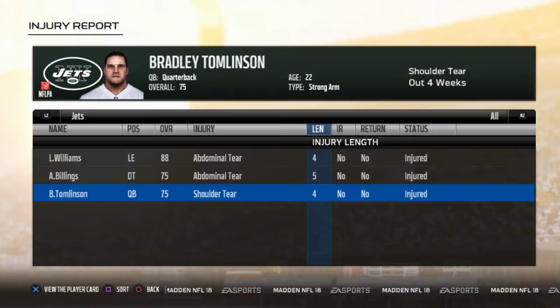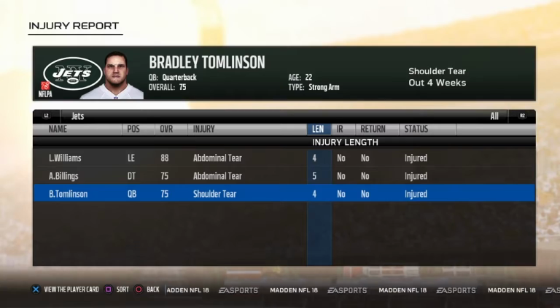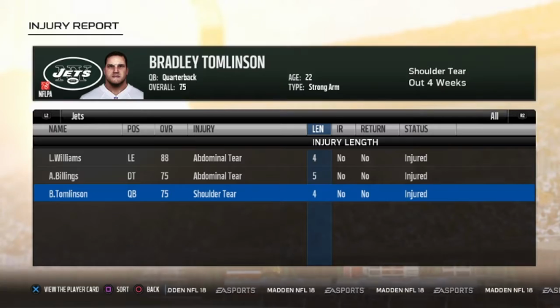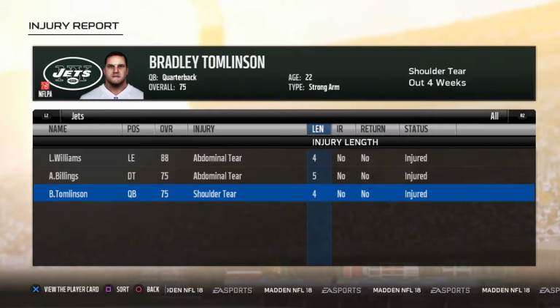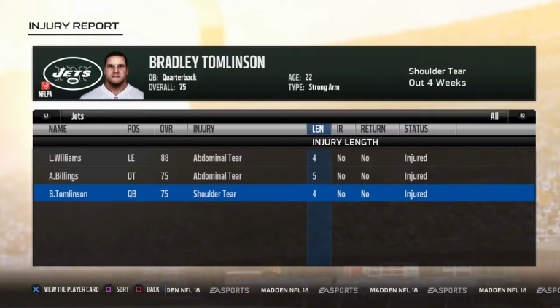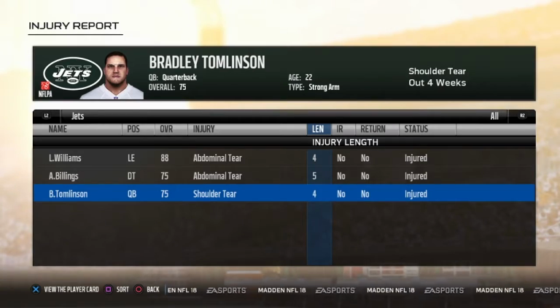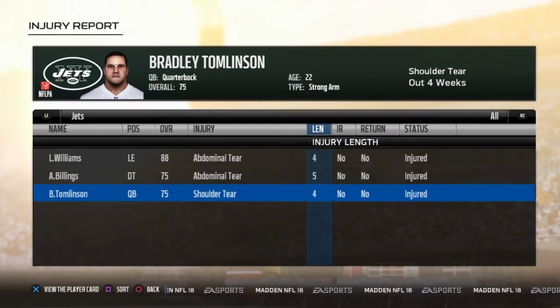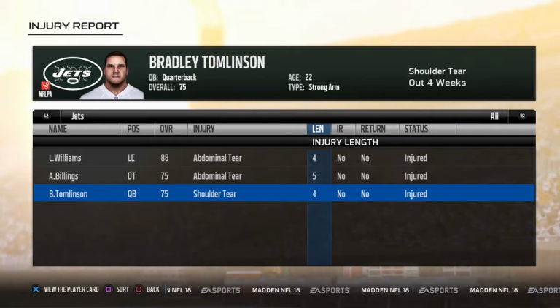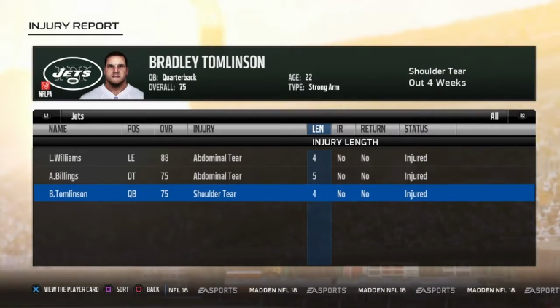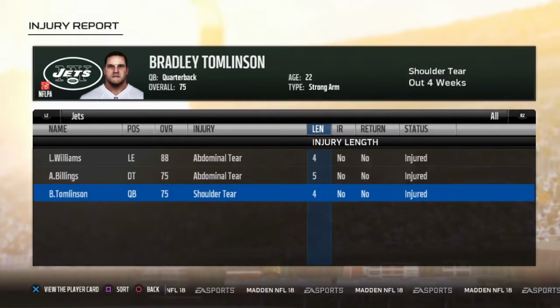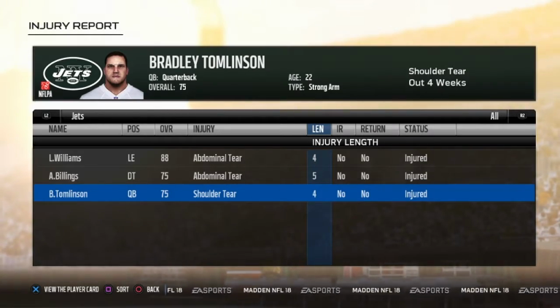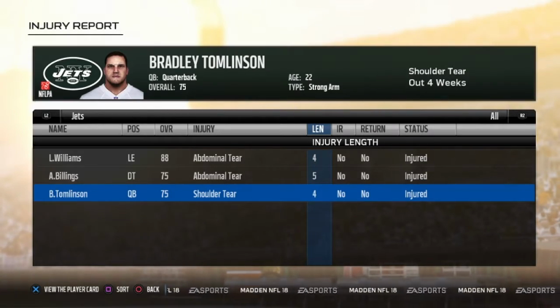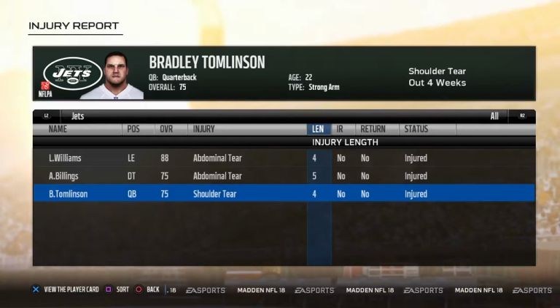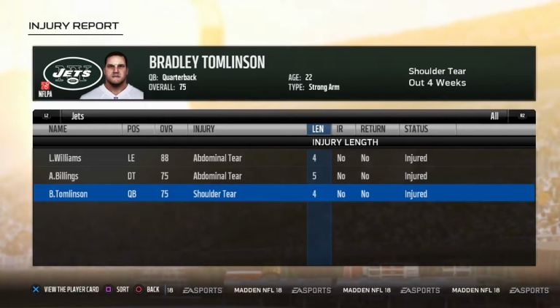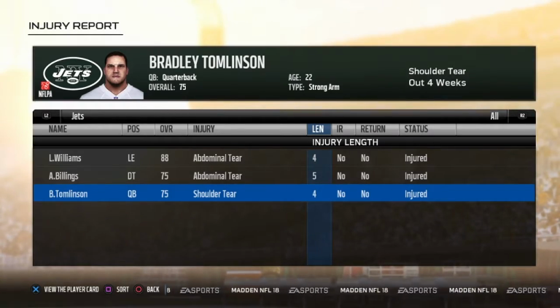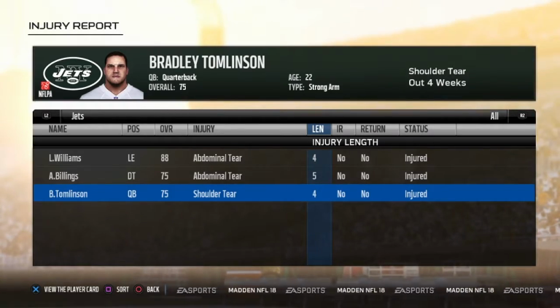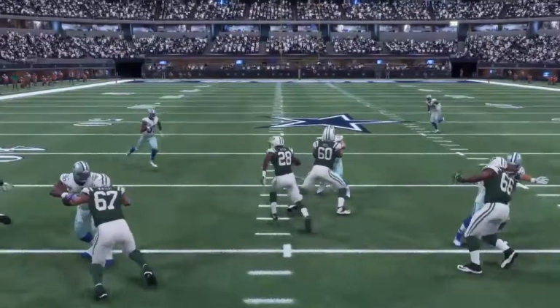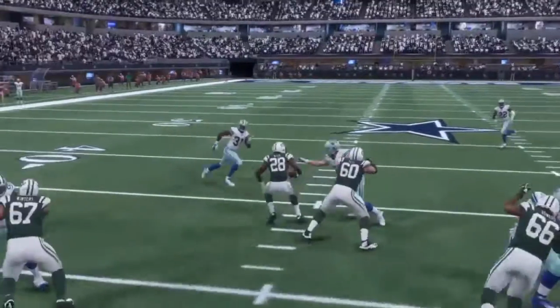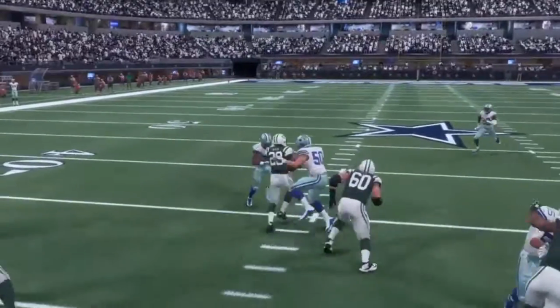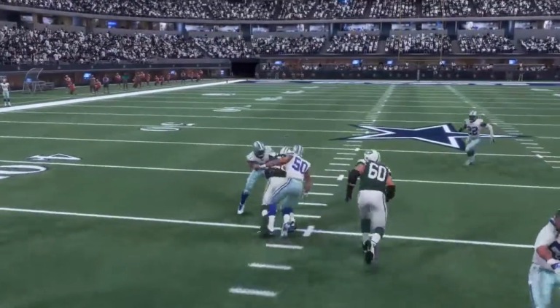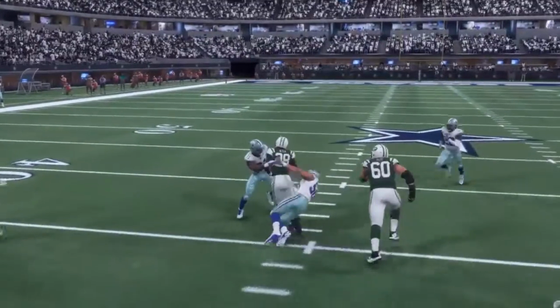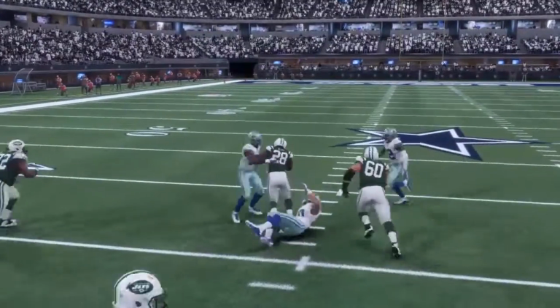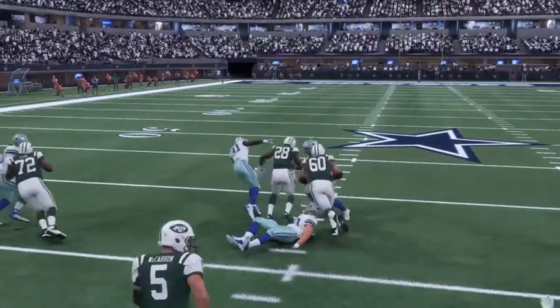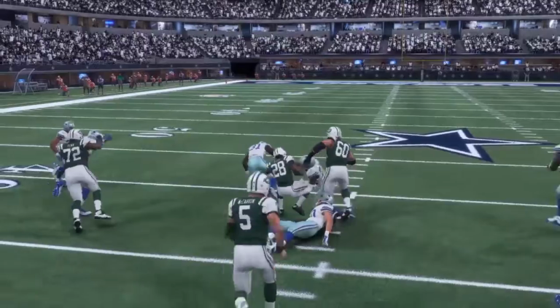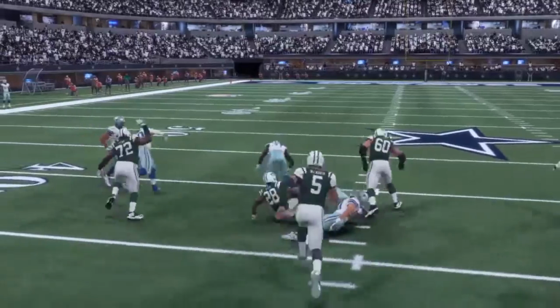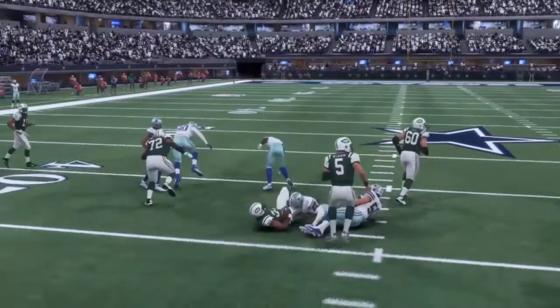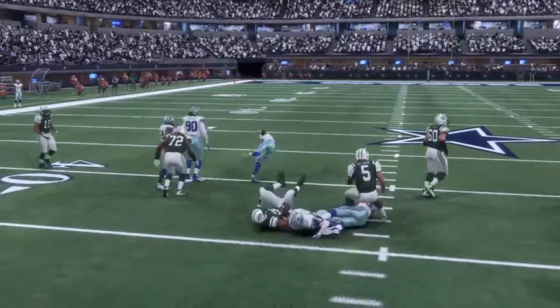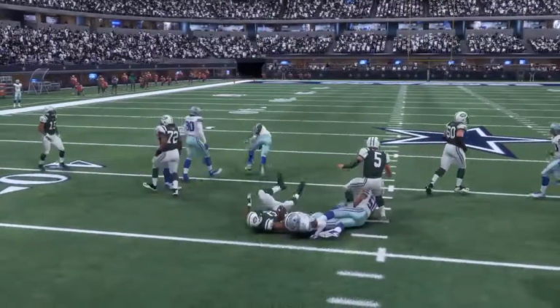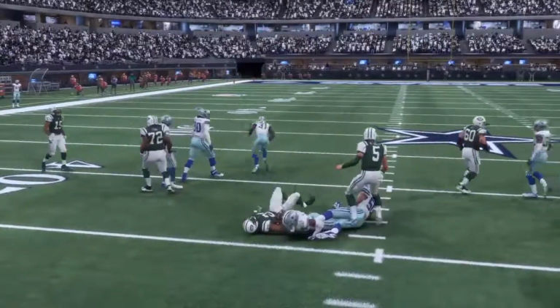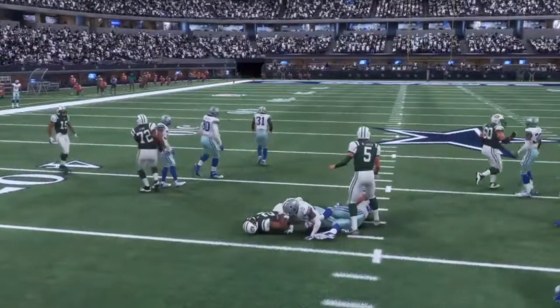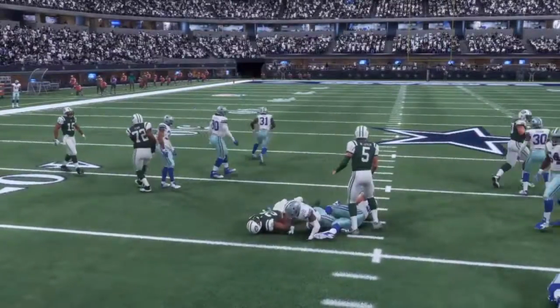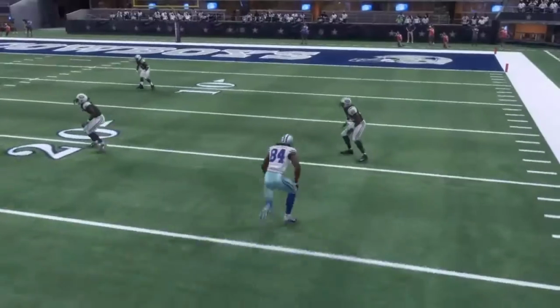Bradley Tomlinson's preseason did end, unfortunately, really early — only two games in.